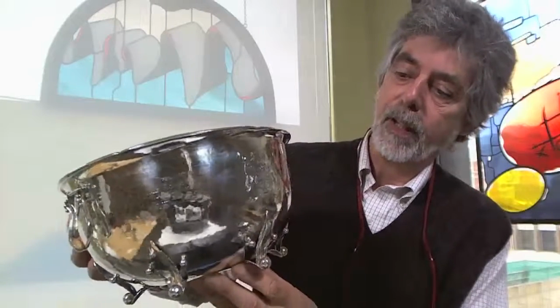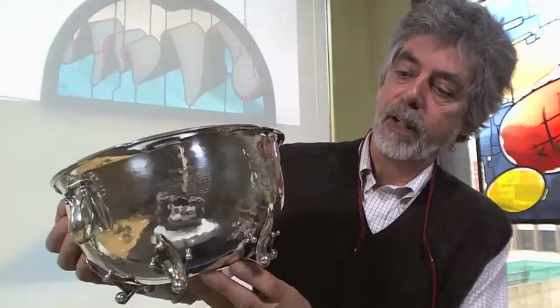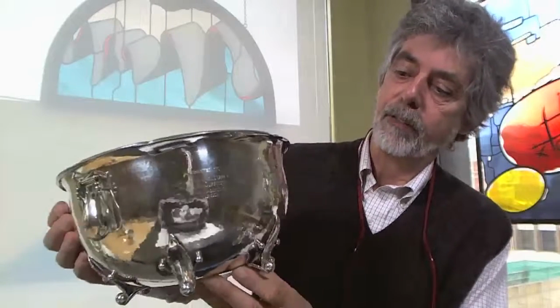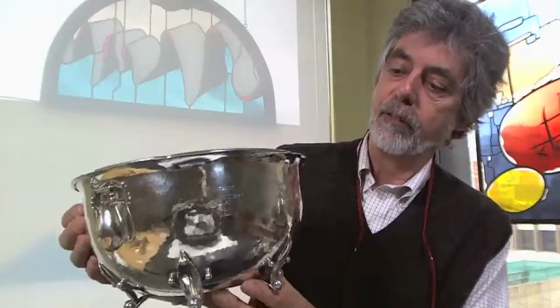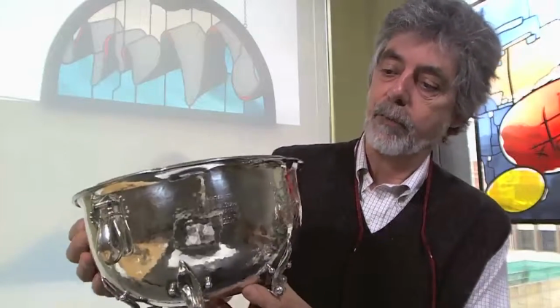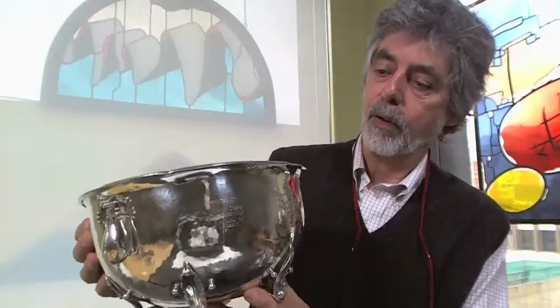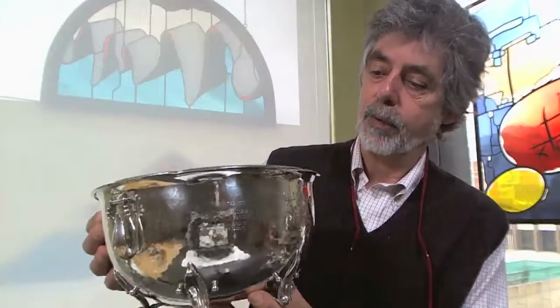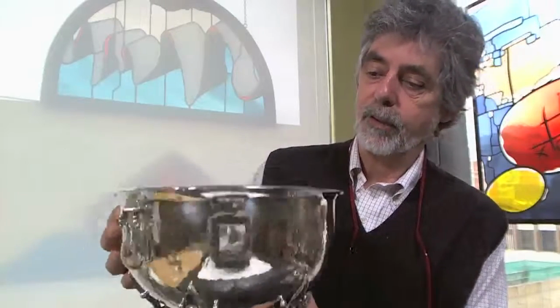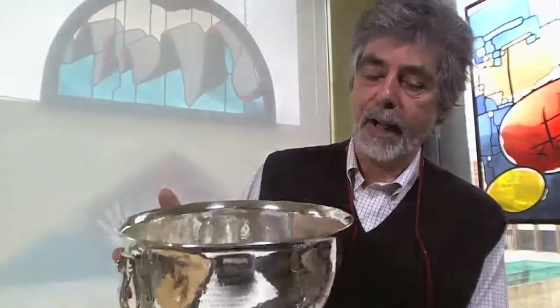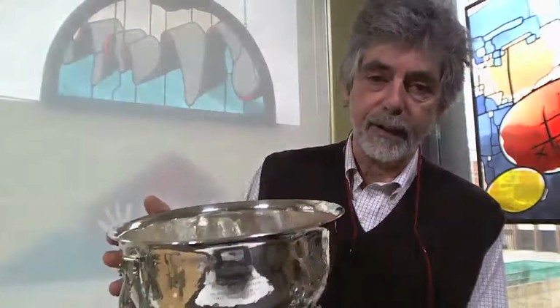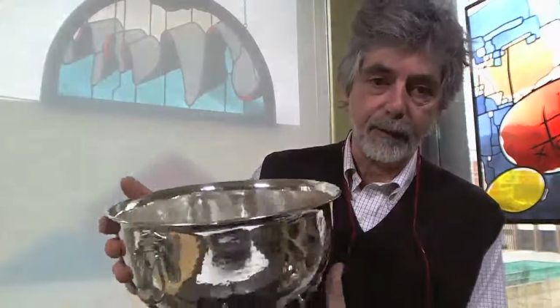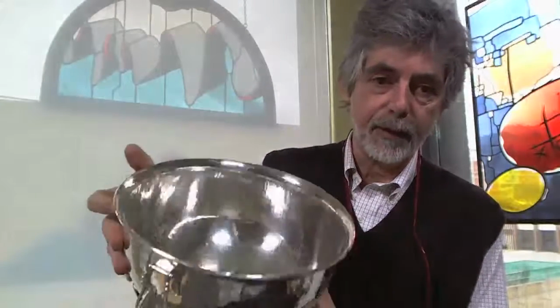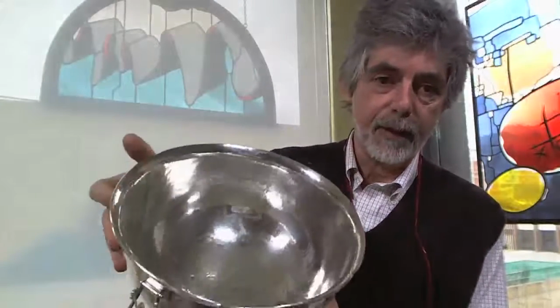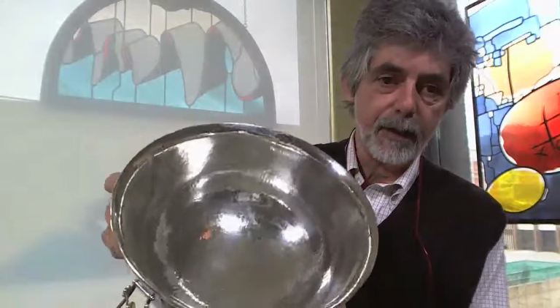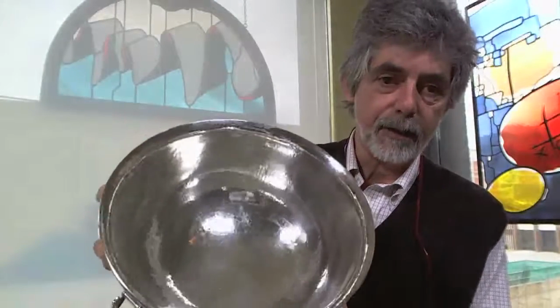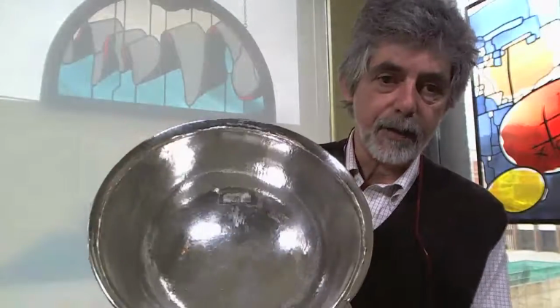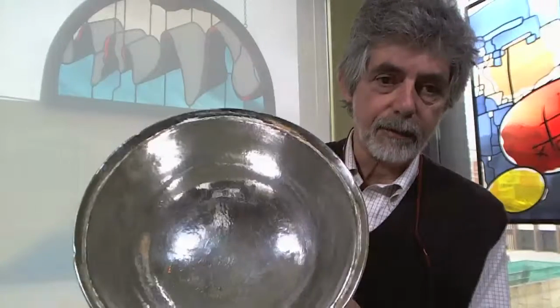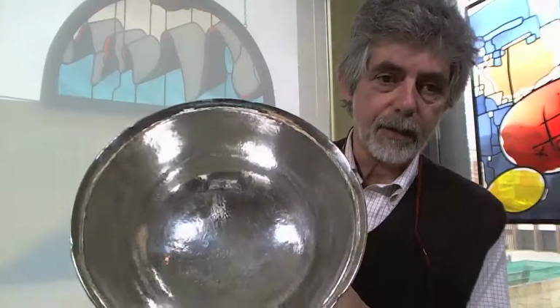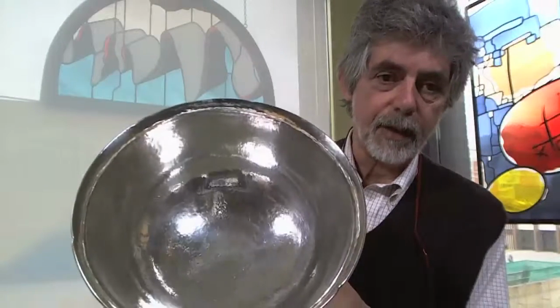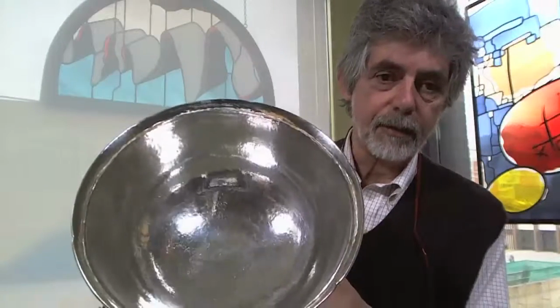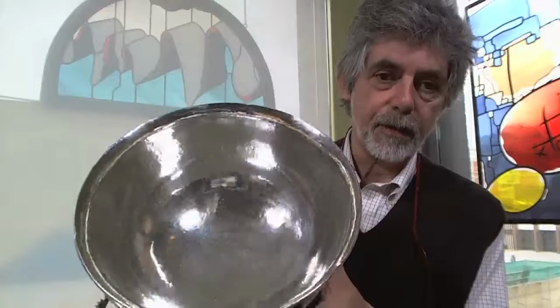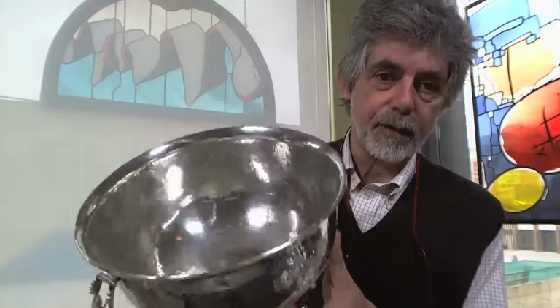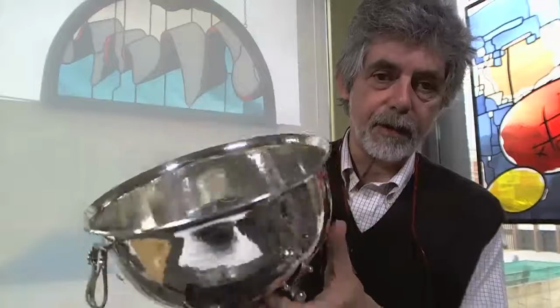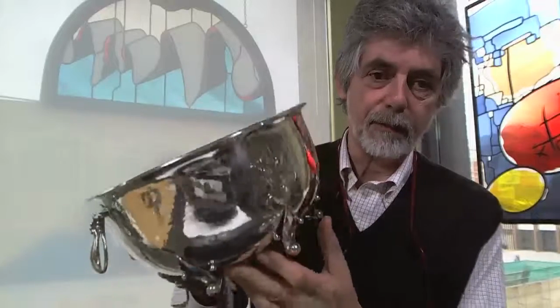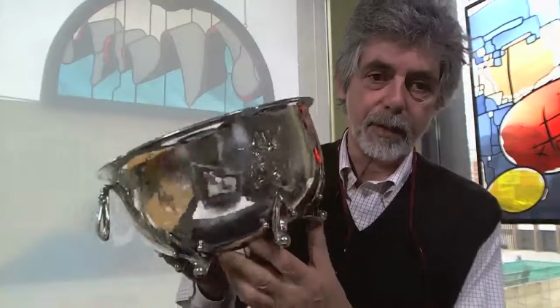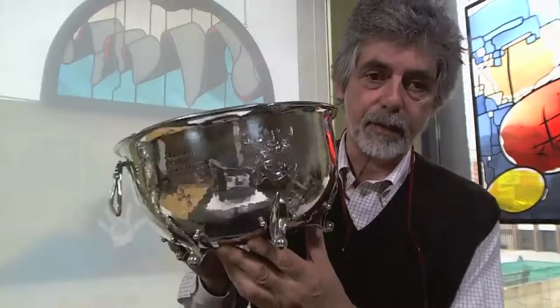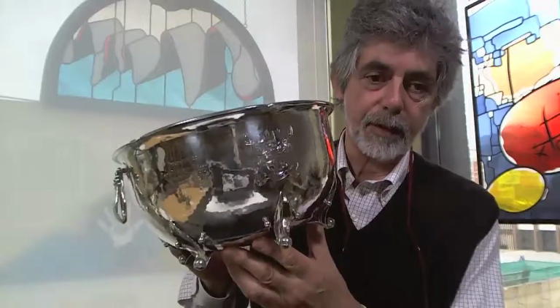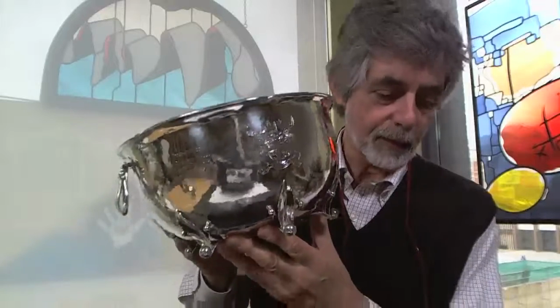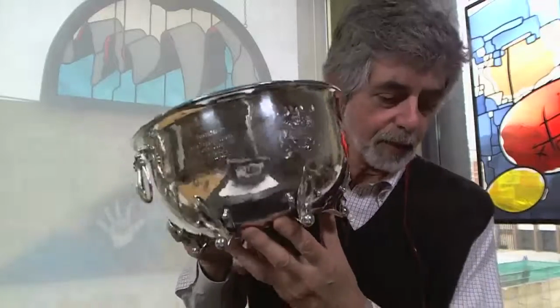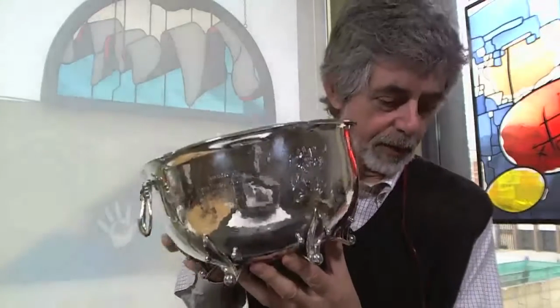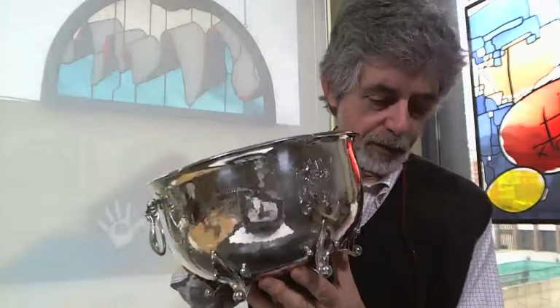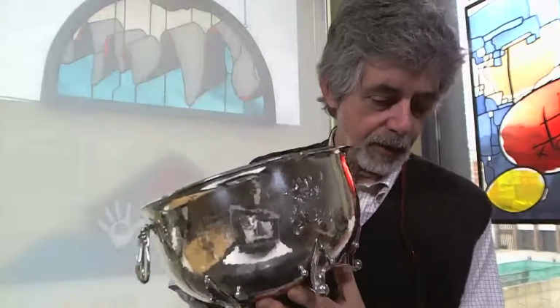It's a lovely bowl, beautifully hand hammered, just has a real nice feel to it - a lovely bit of silver. That's going to be in the sale.